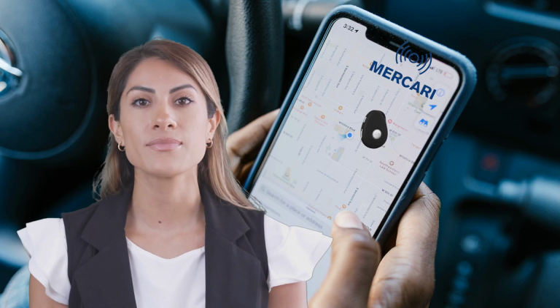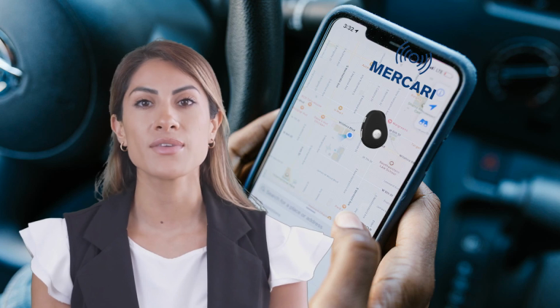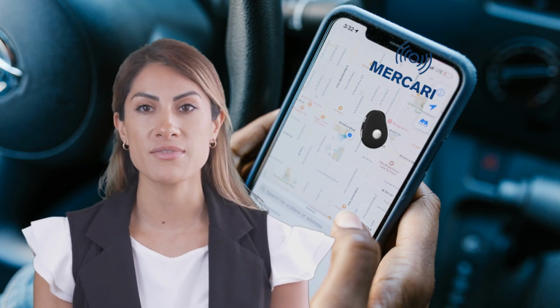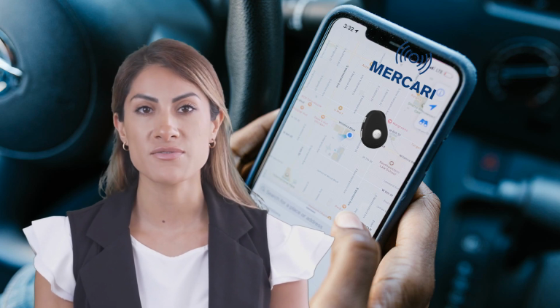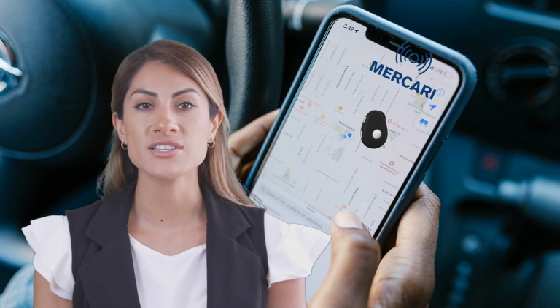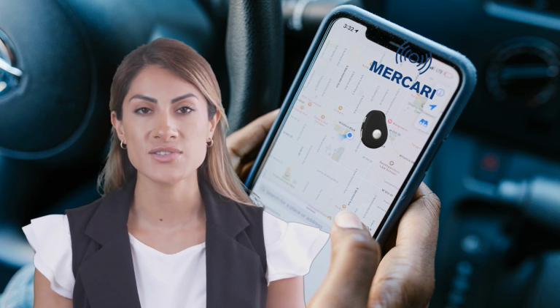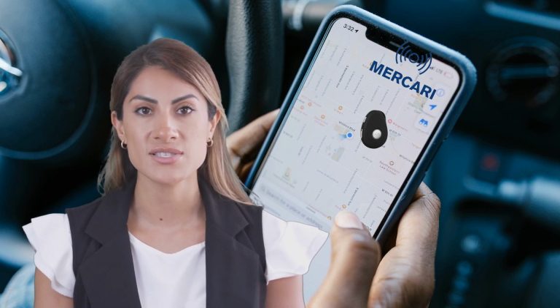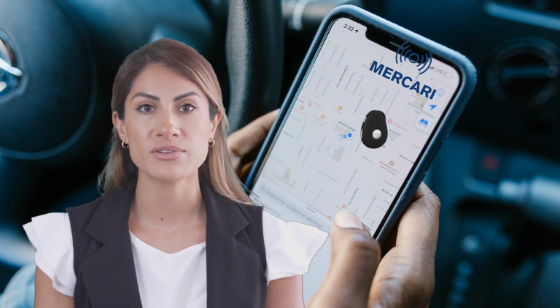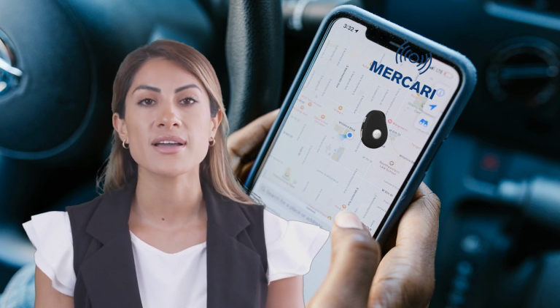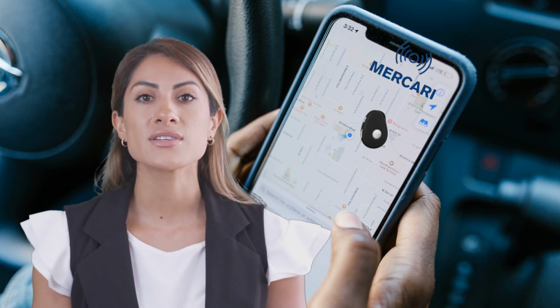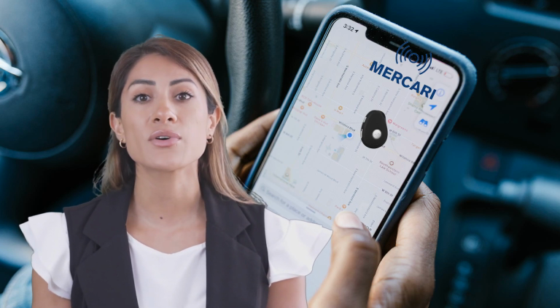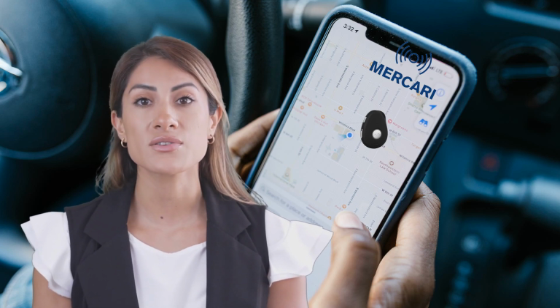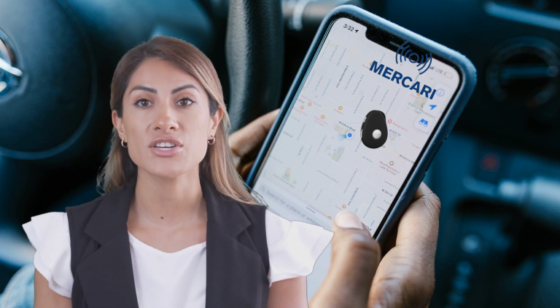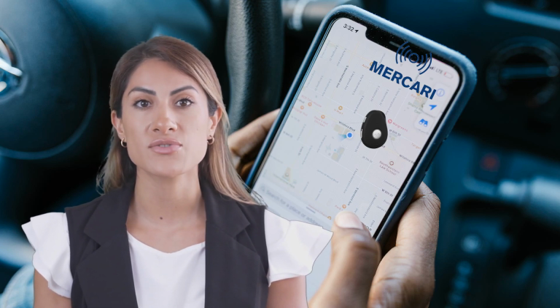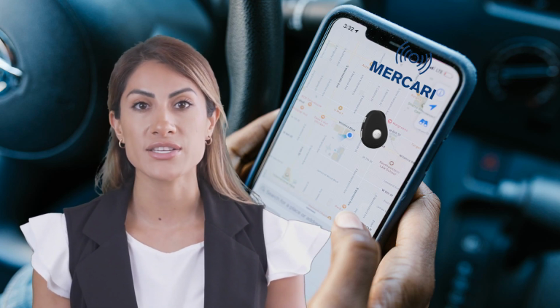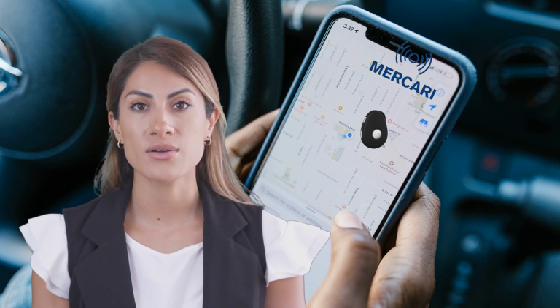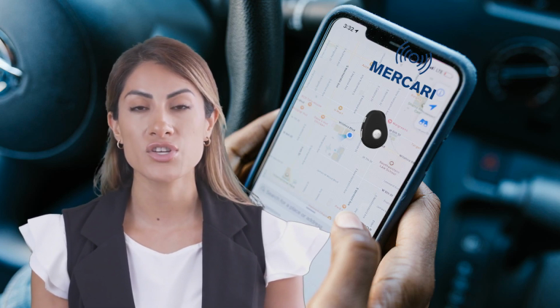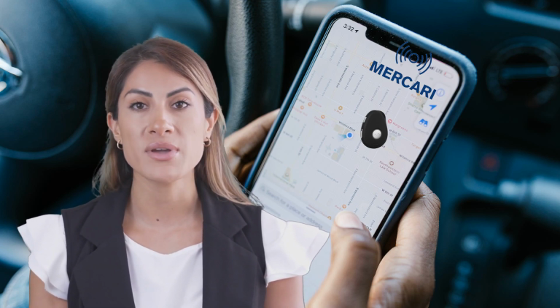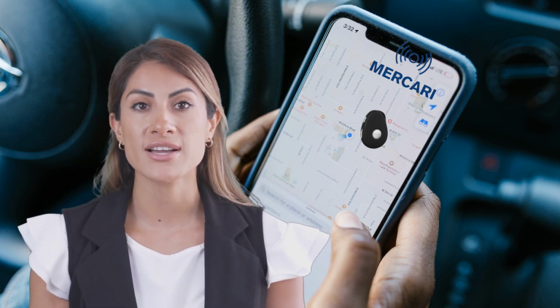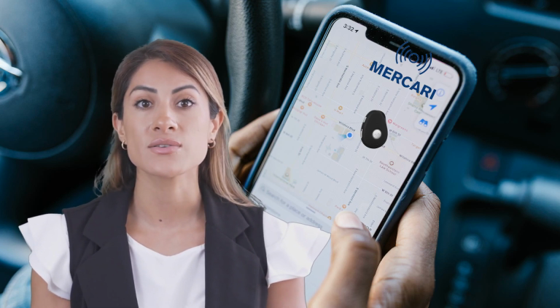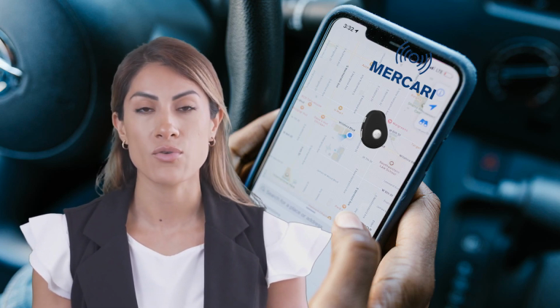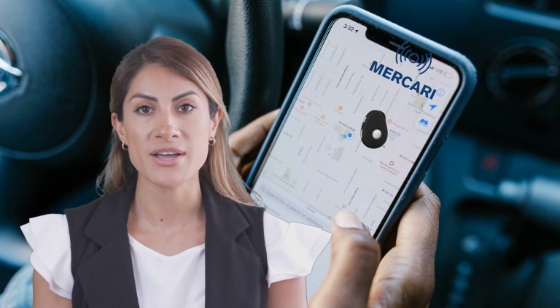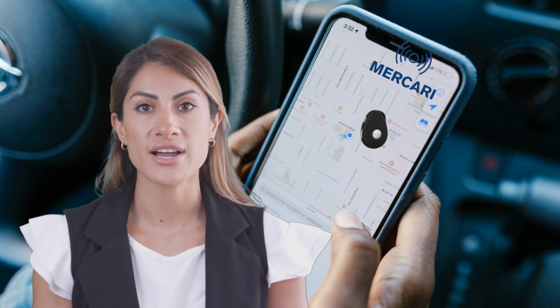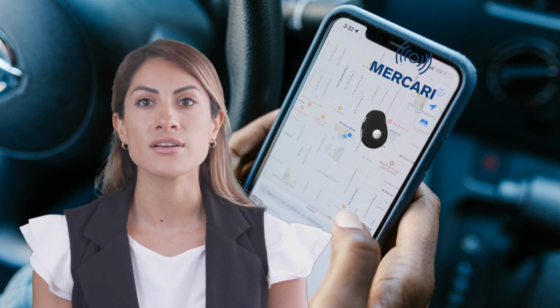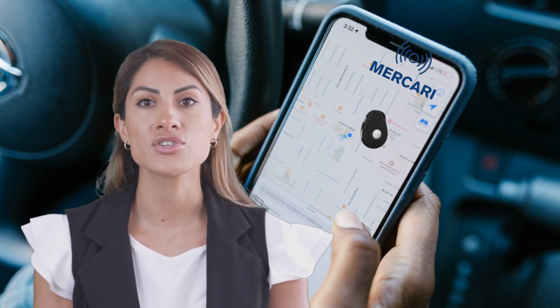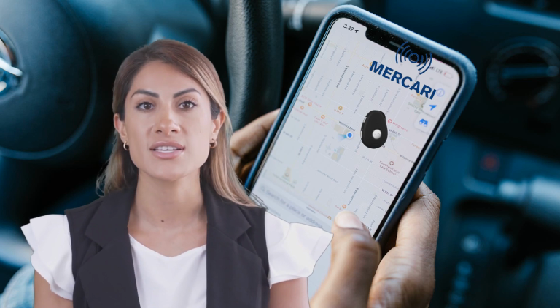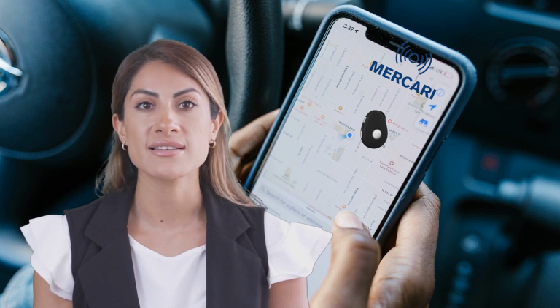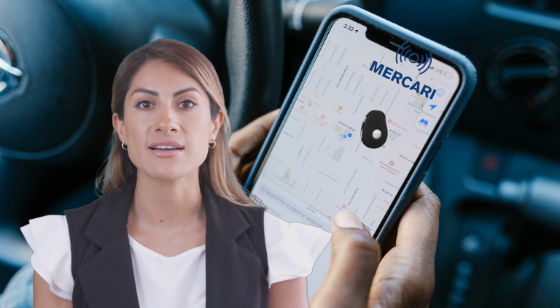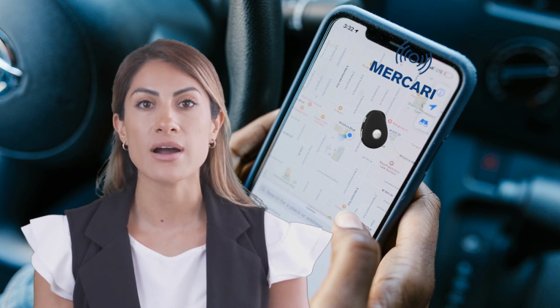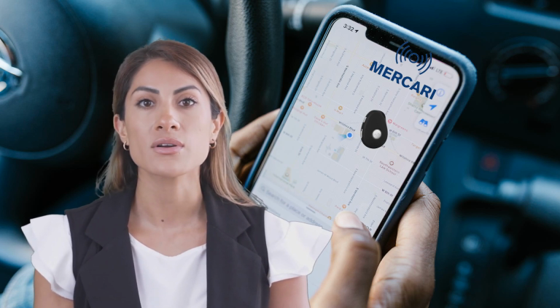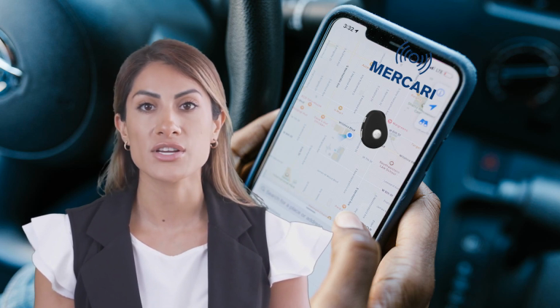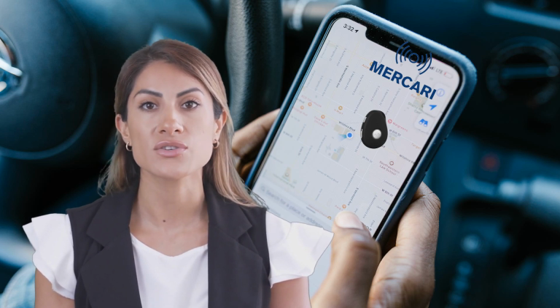The device uses several methods for its location finding: GPS, Wi-Fi, and GSM cell tower locations.